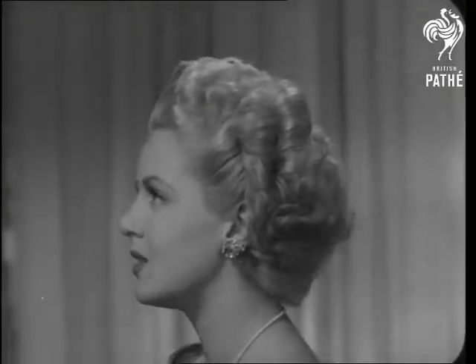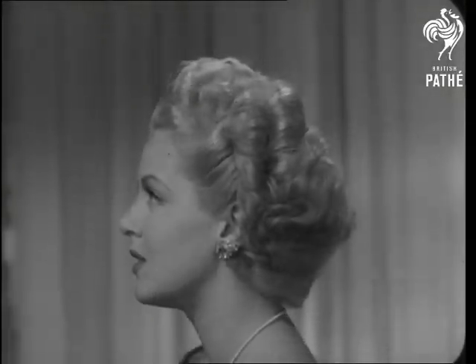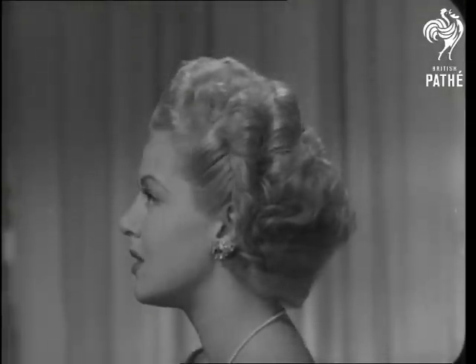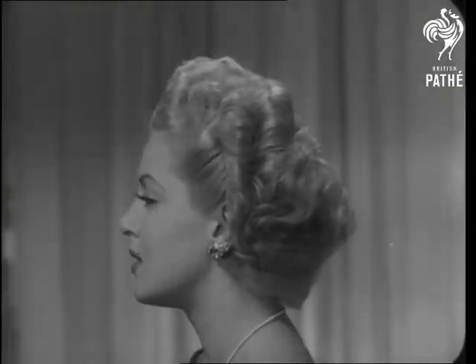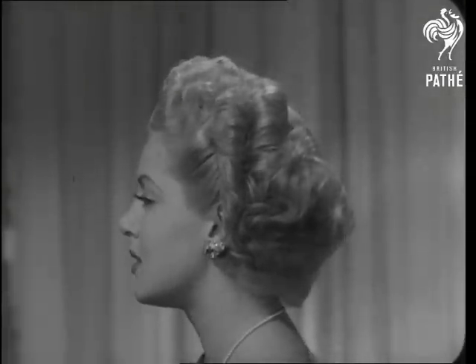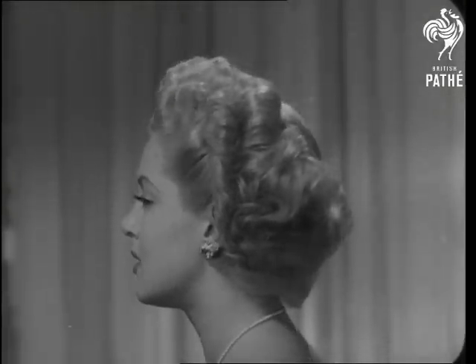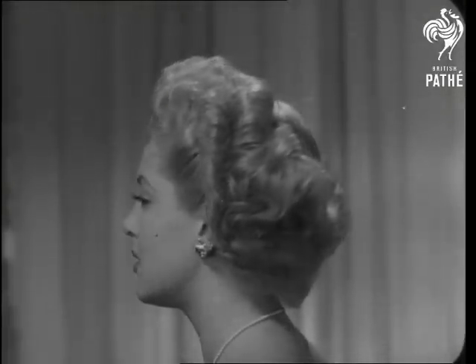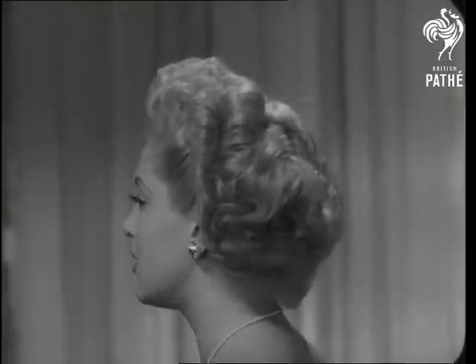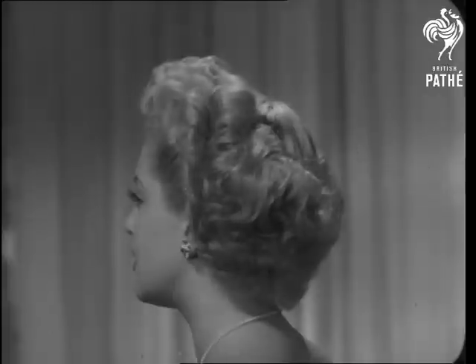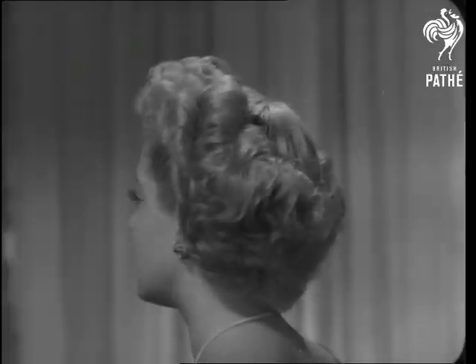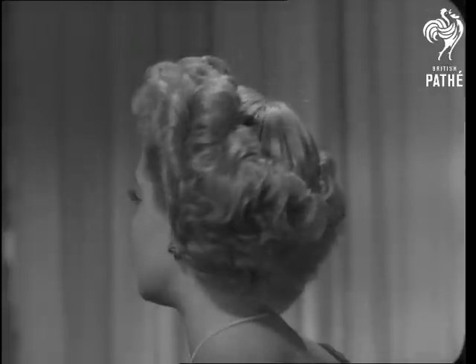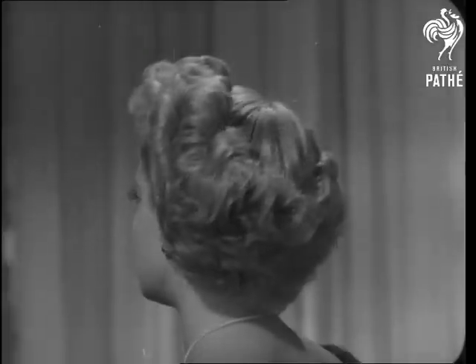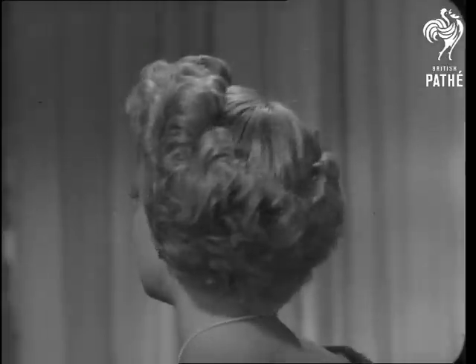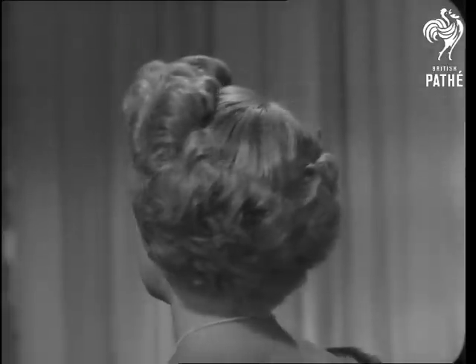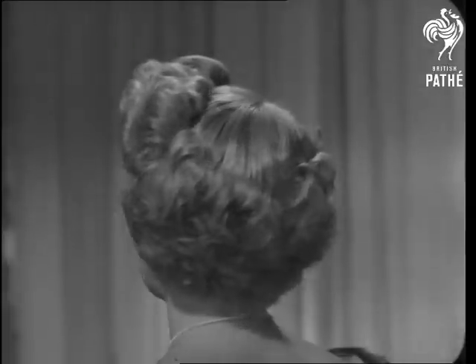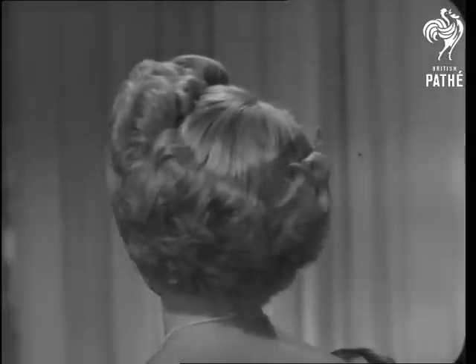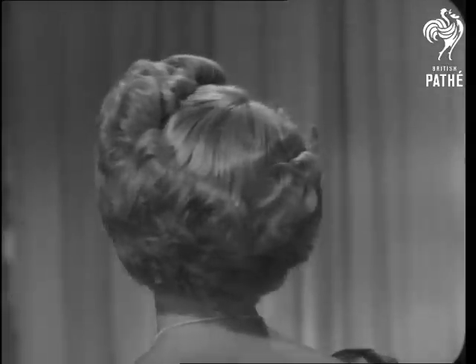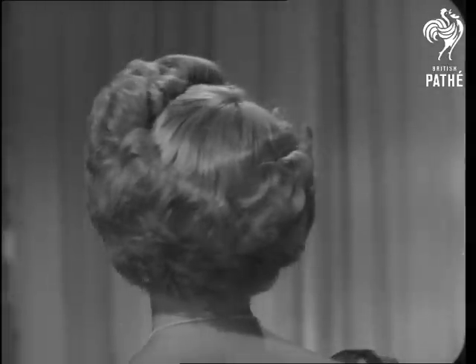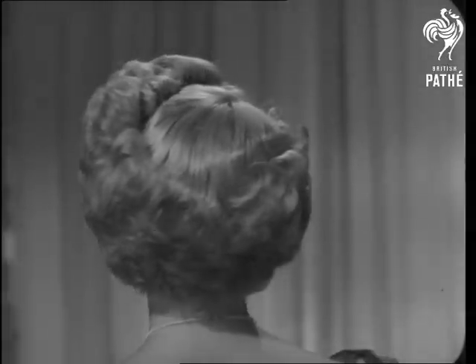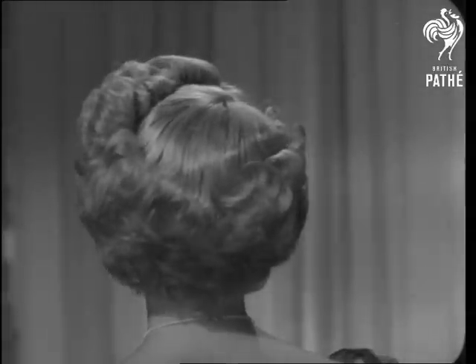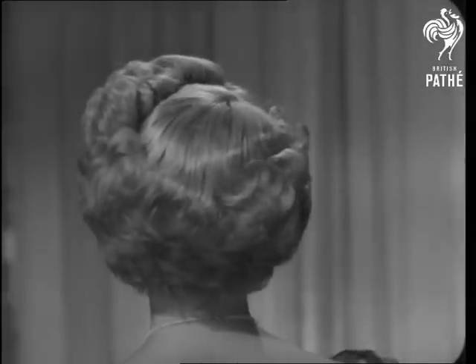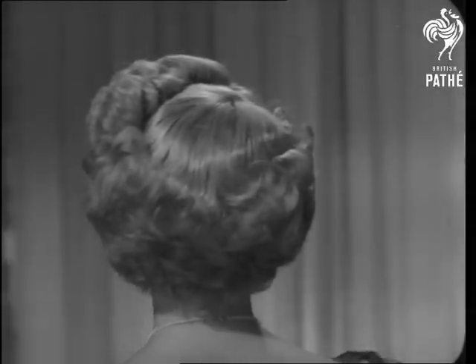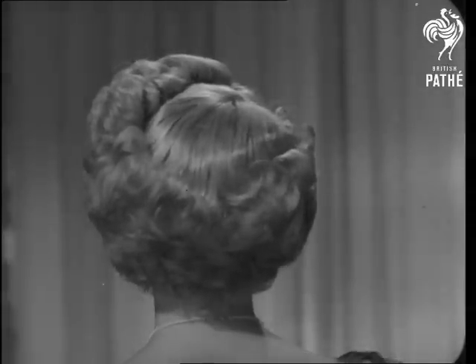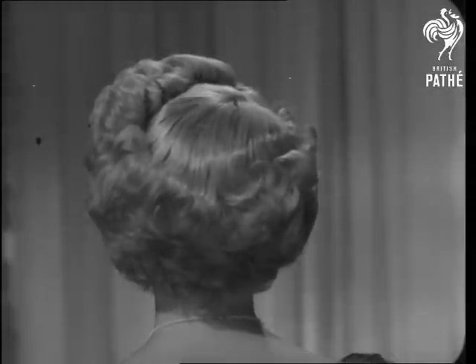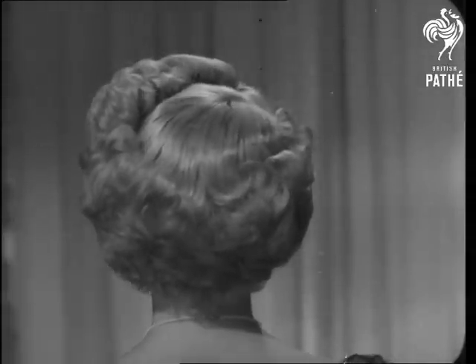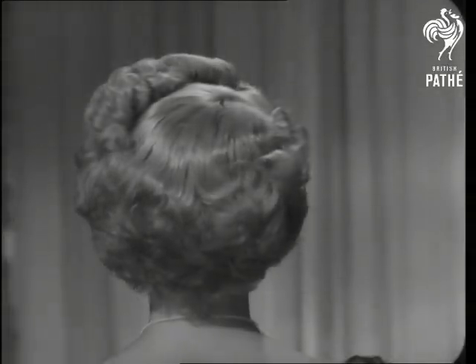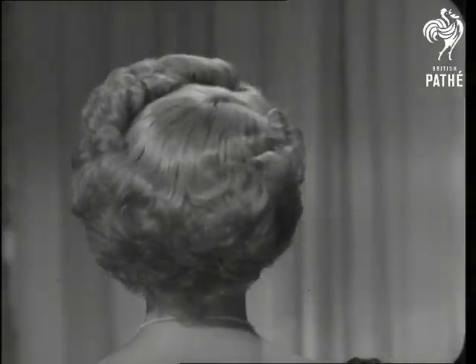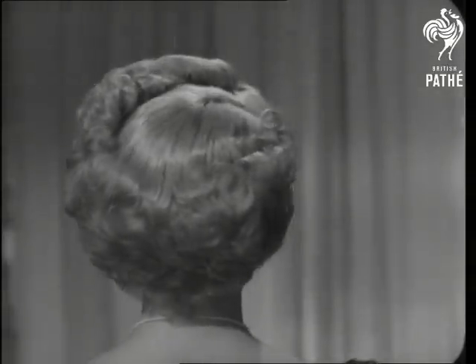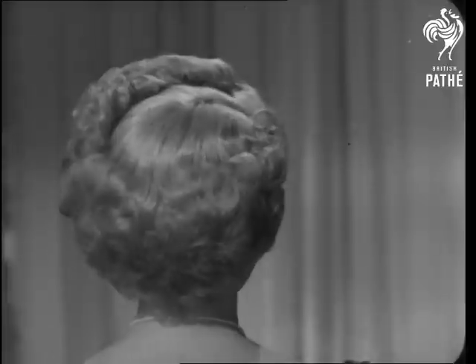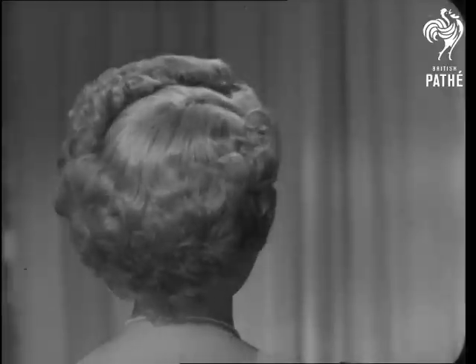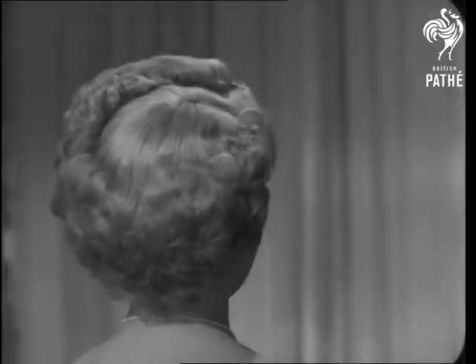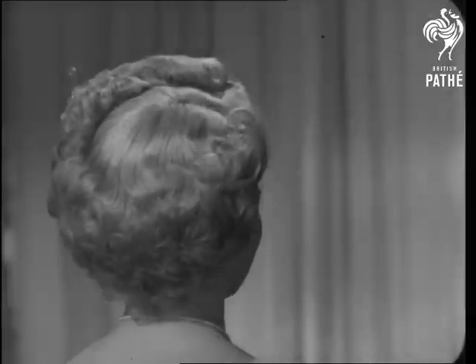And what do you think of the back? All you have to do now, ladies, is to copy Lana. So, up with those curls.